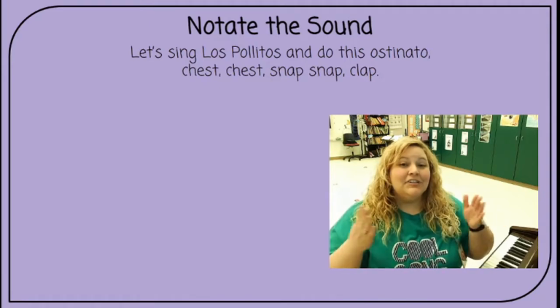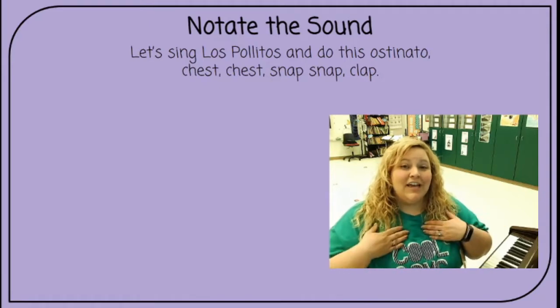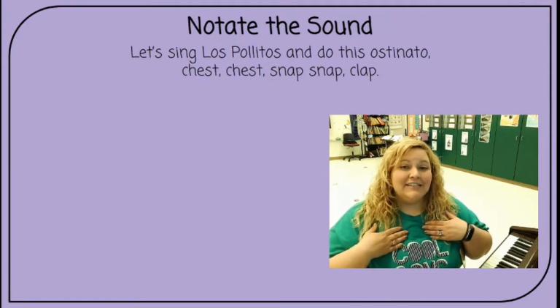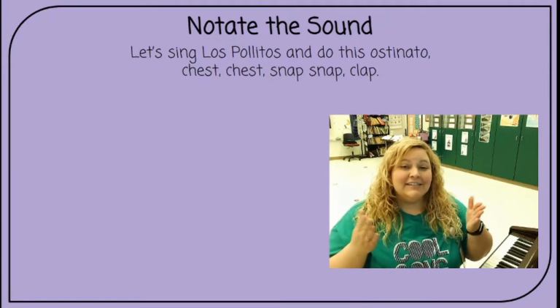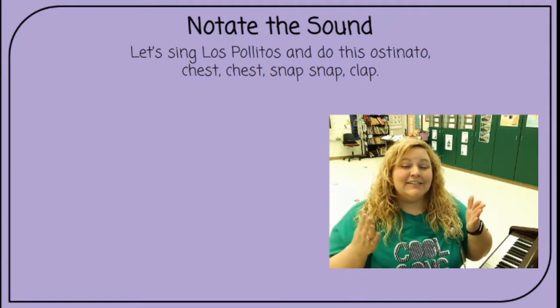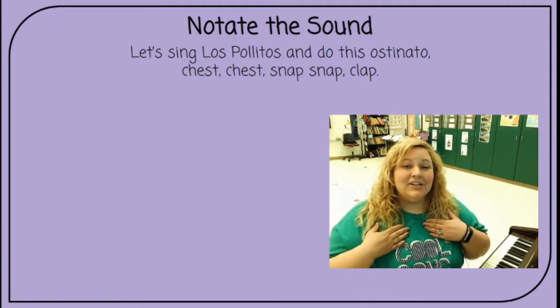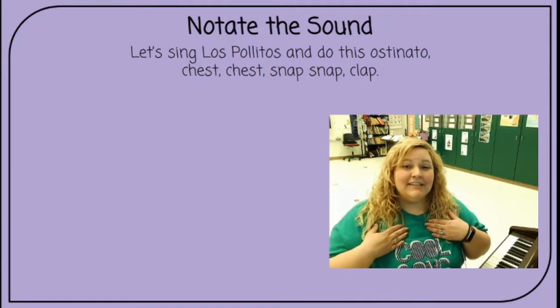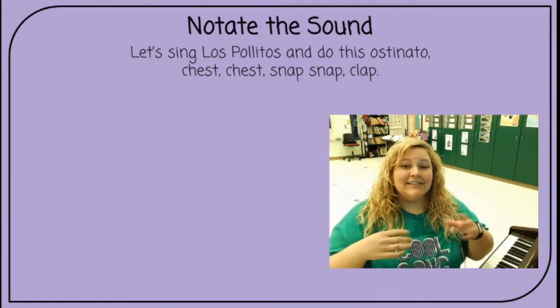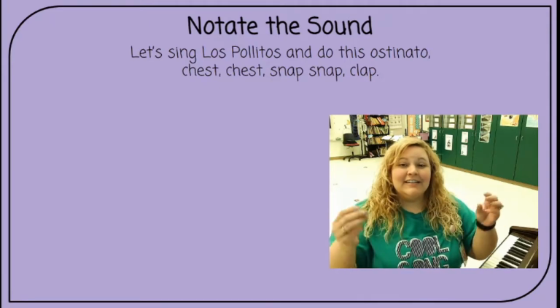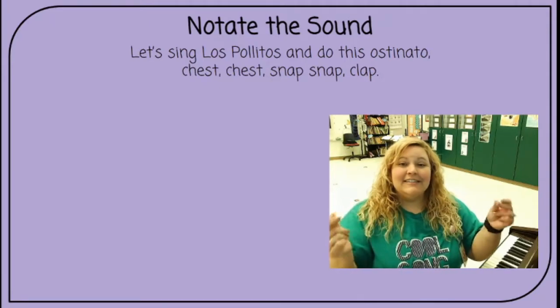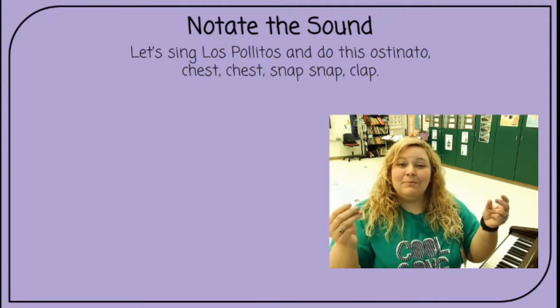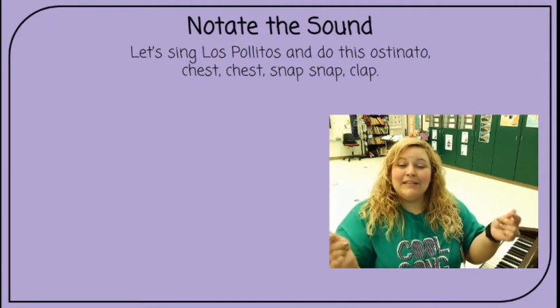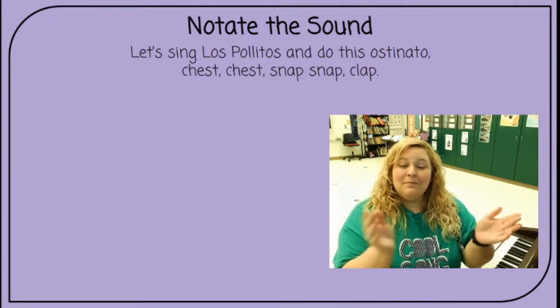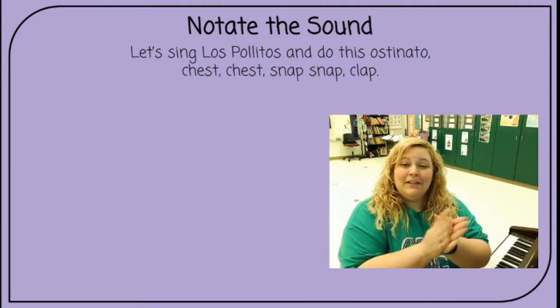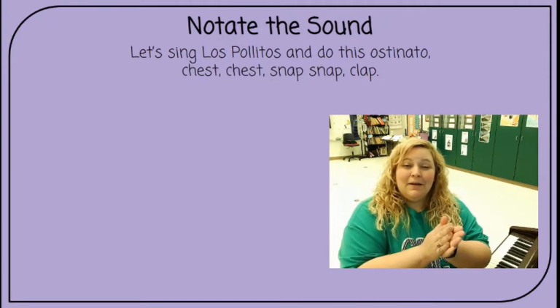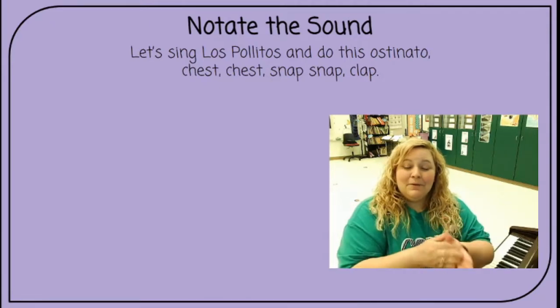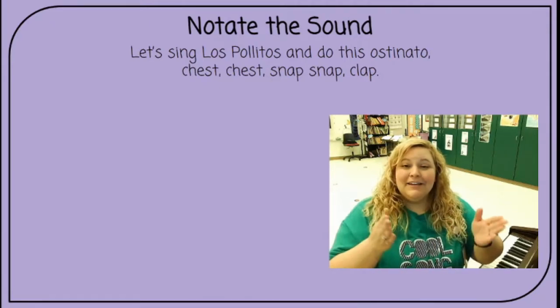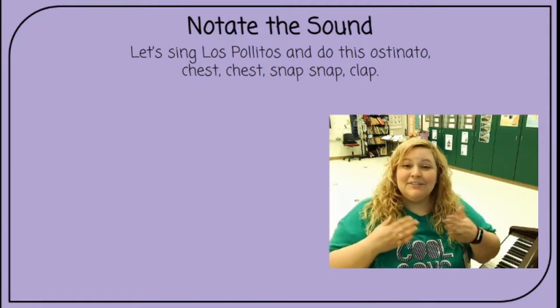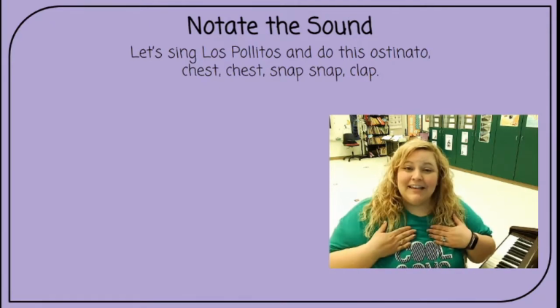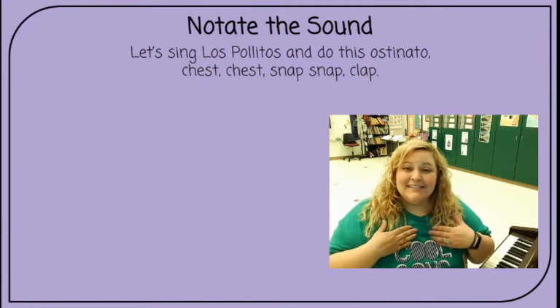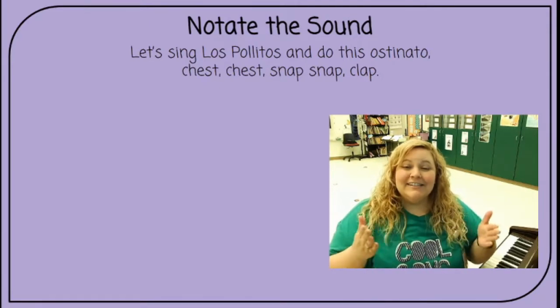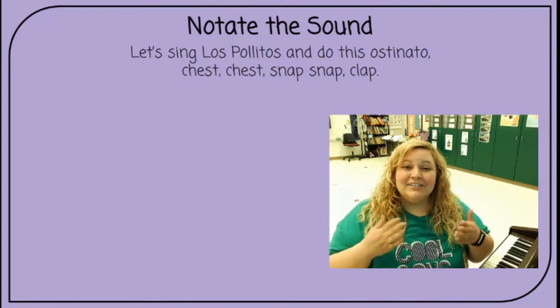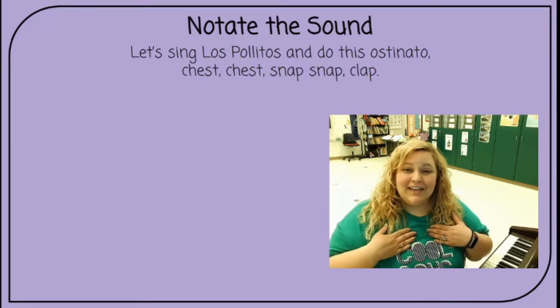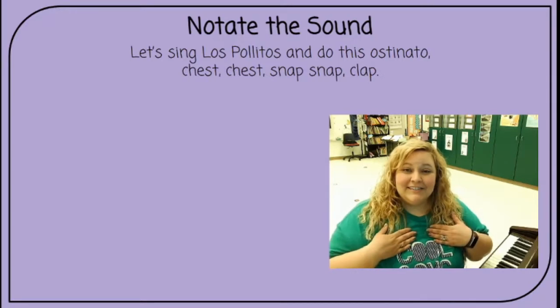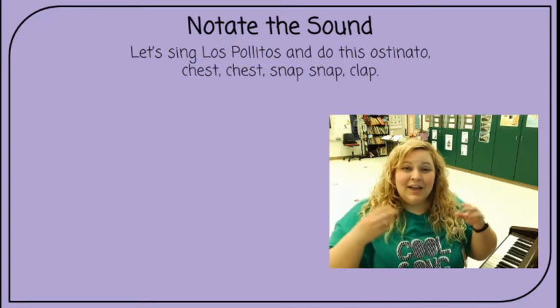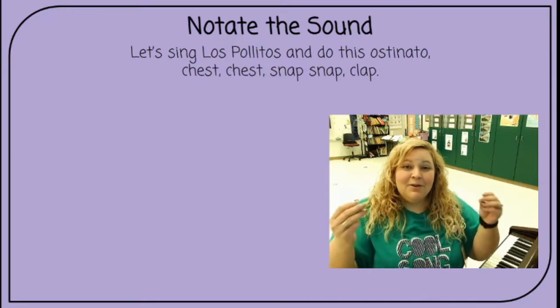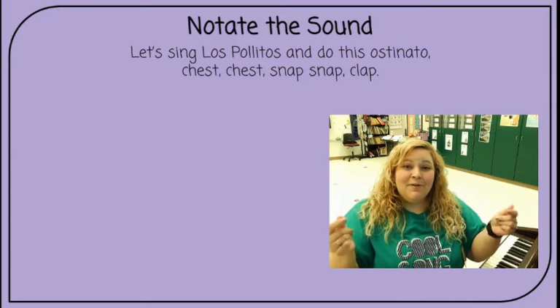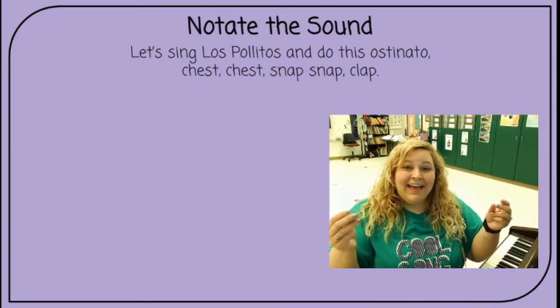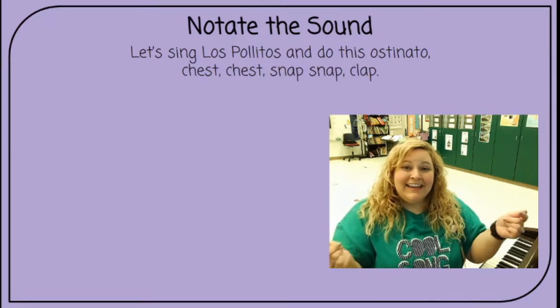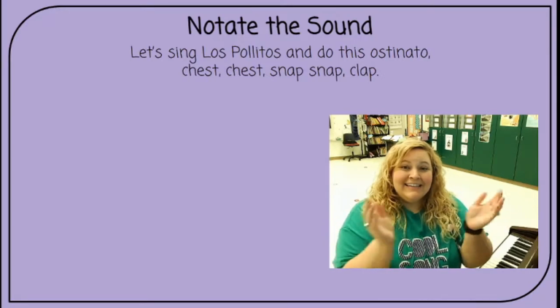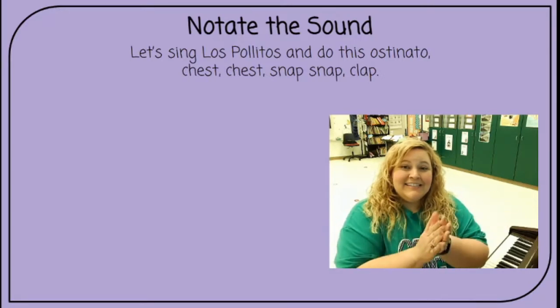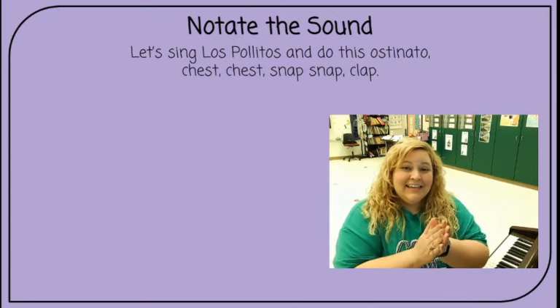Chest, chest, snap, snap, clap. Chest, chest. Ready, sing.